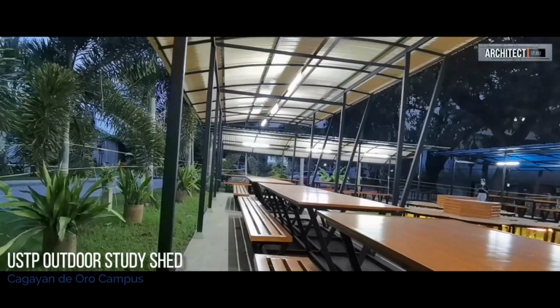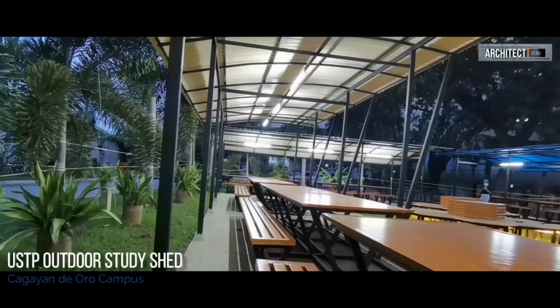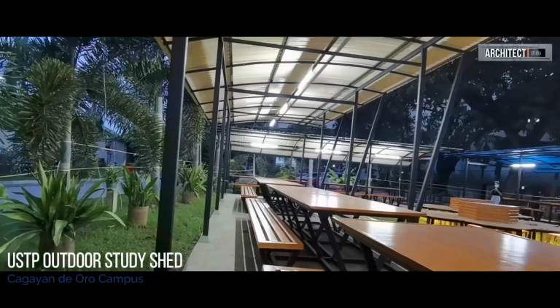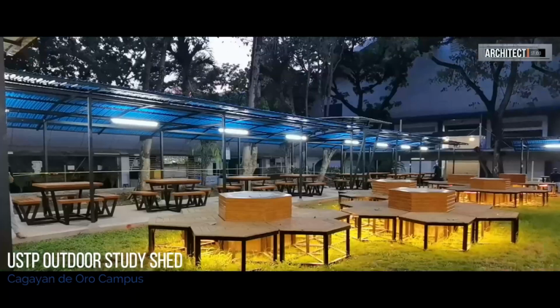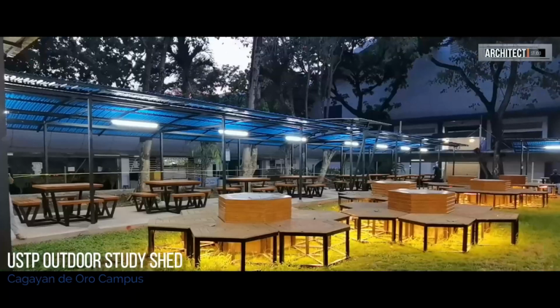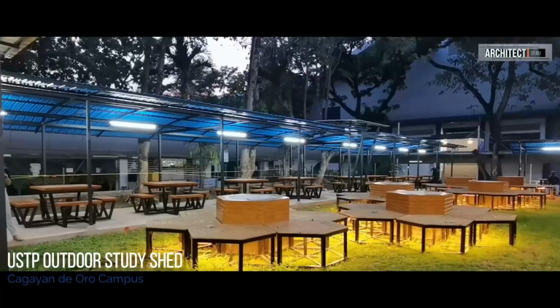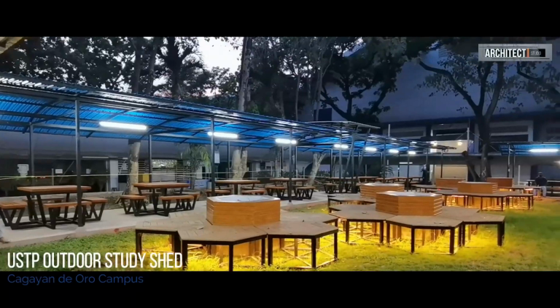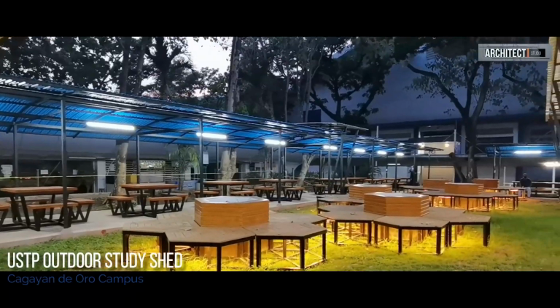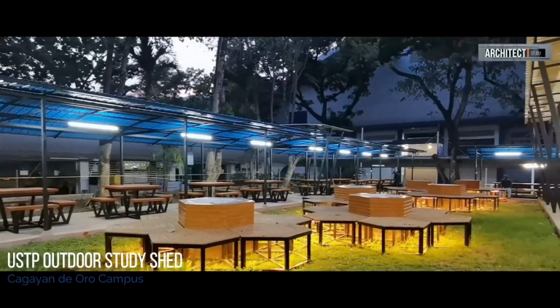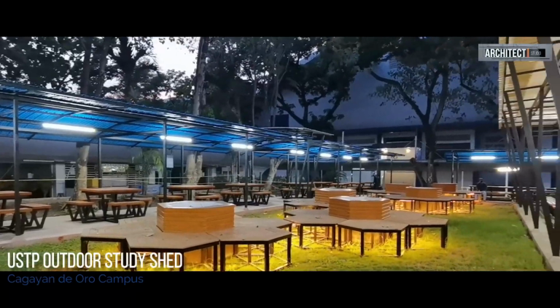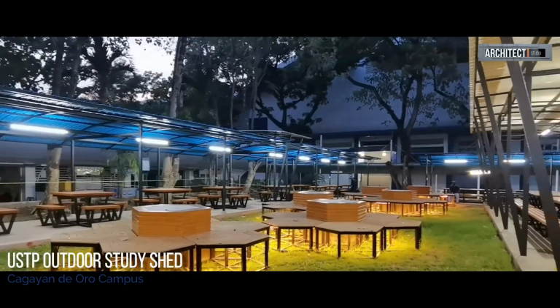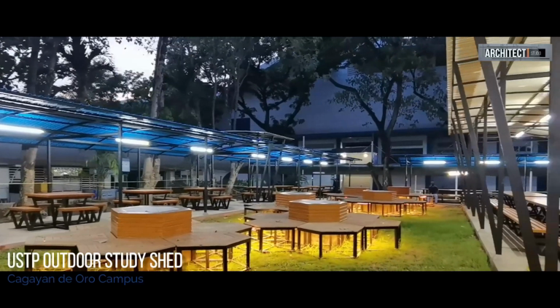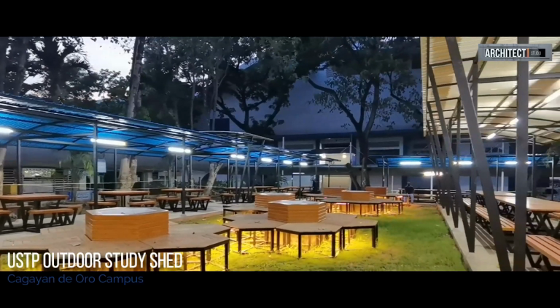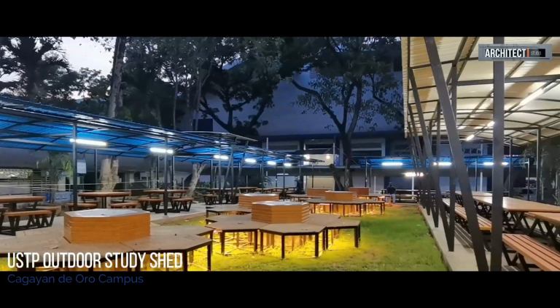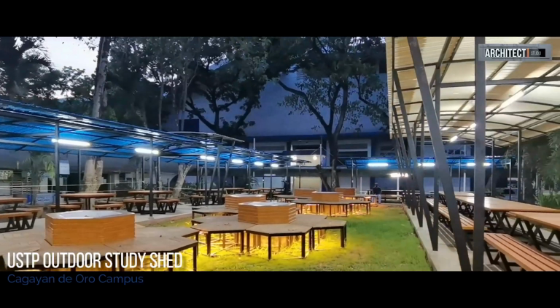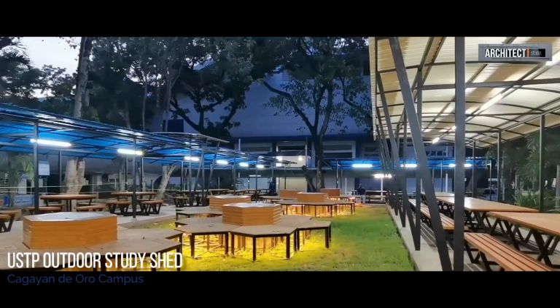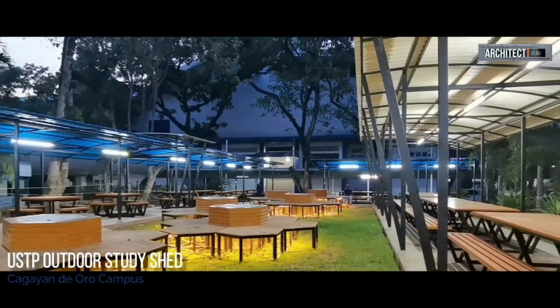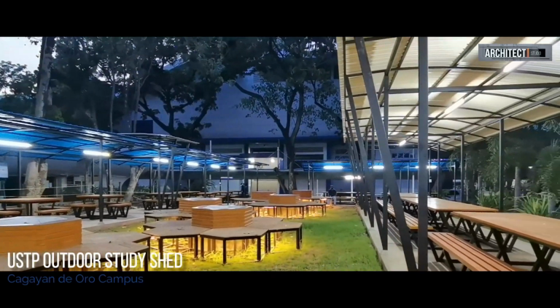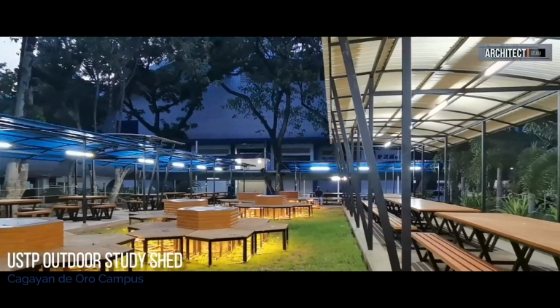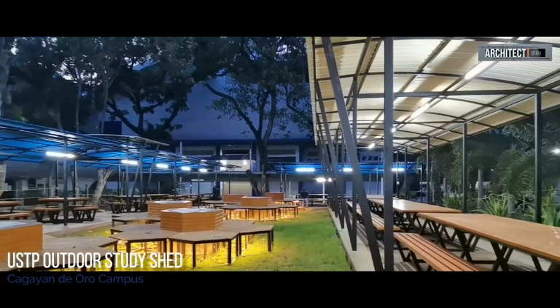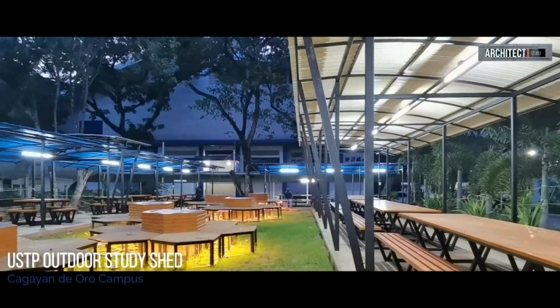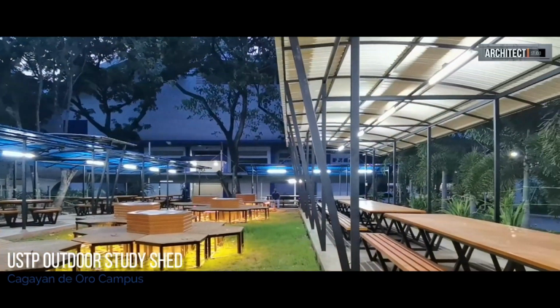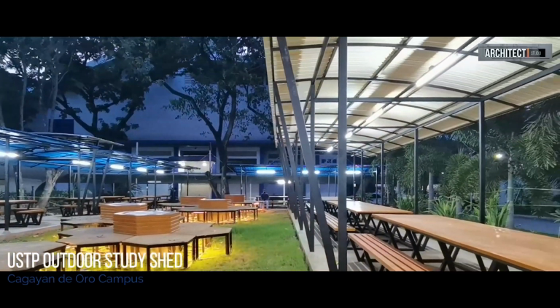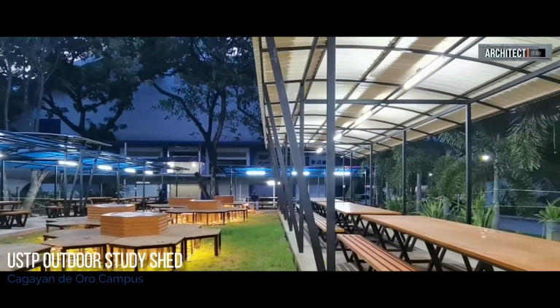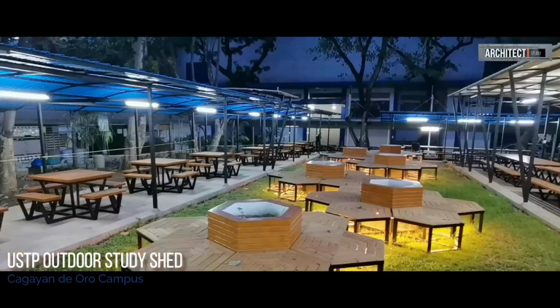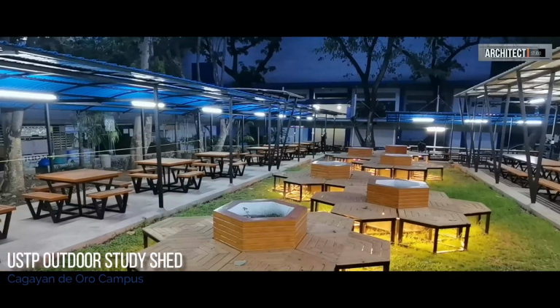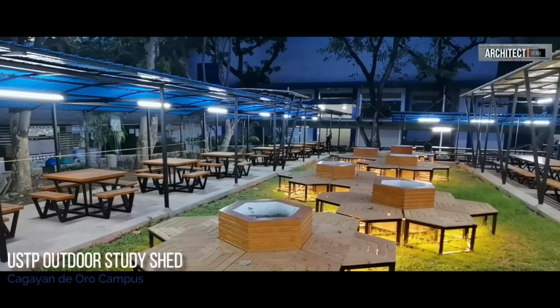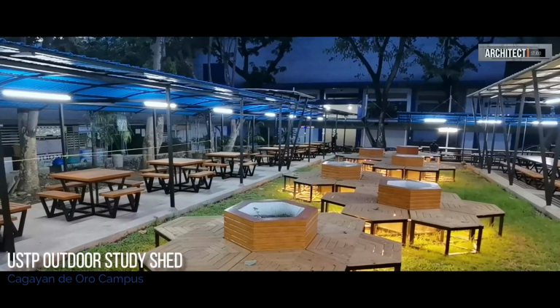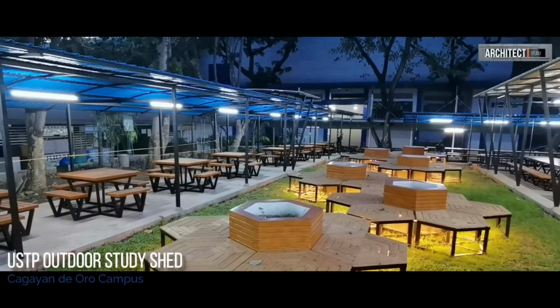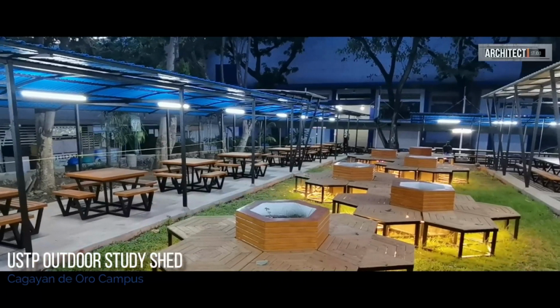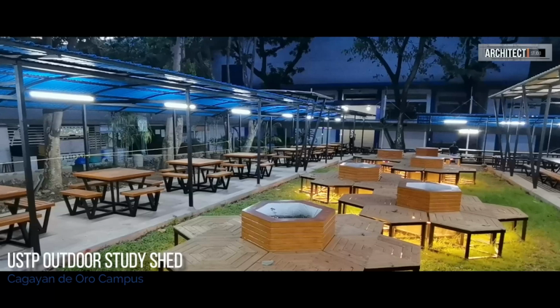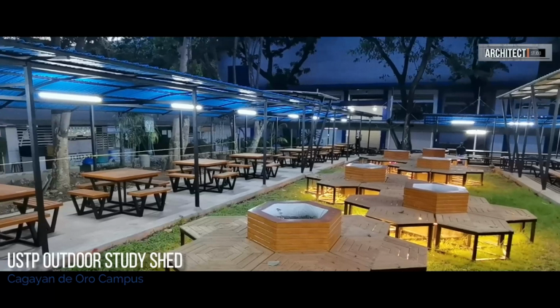This Outdoor Study Shed is one of the priority projects of our university system president, Dr. Ambrosio Cultura.